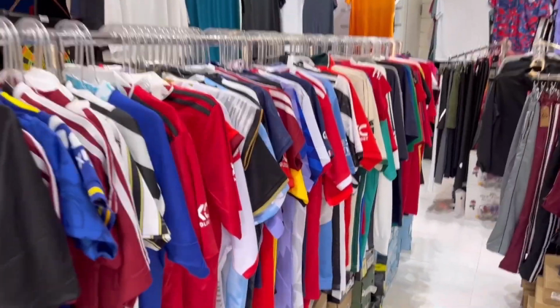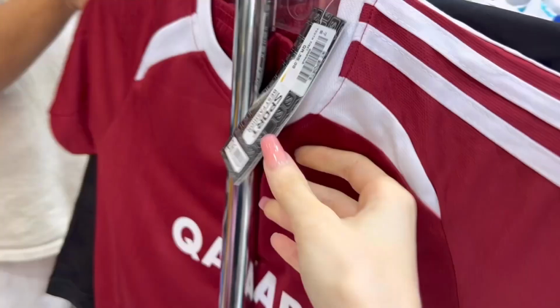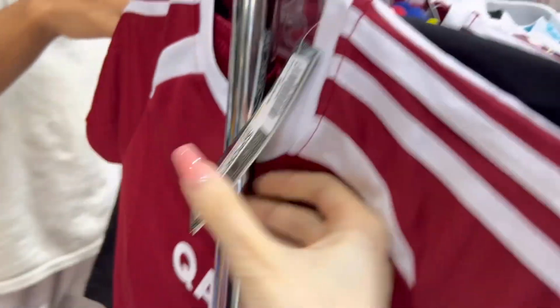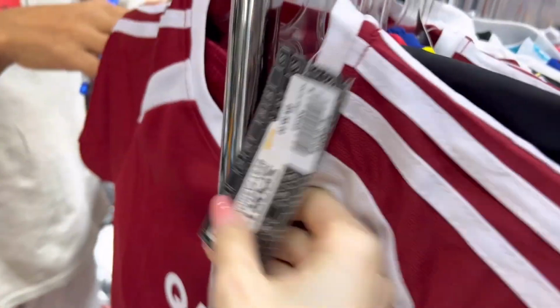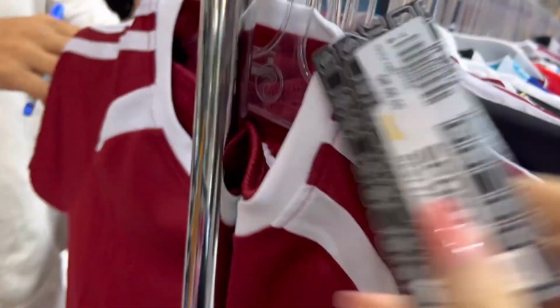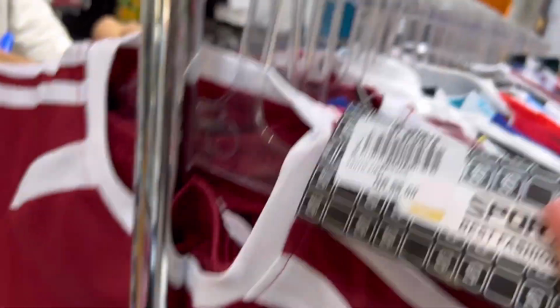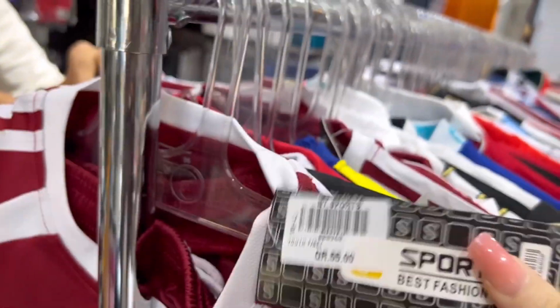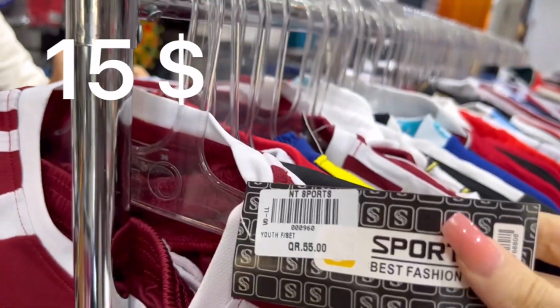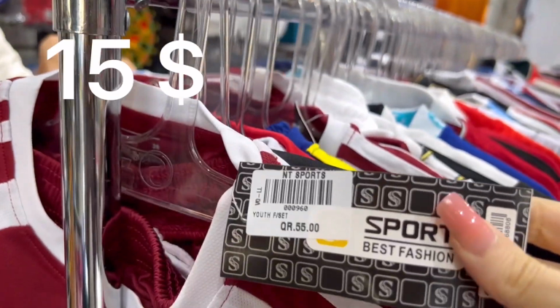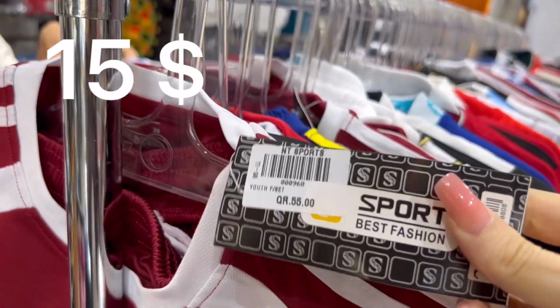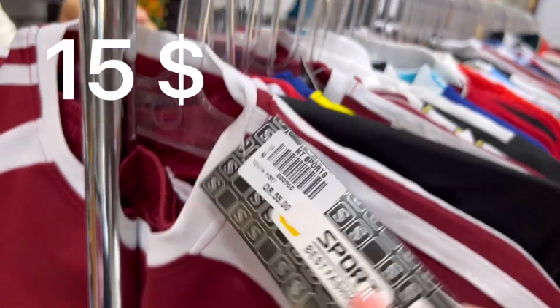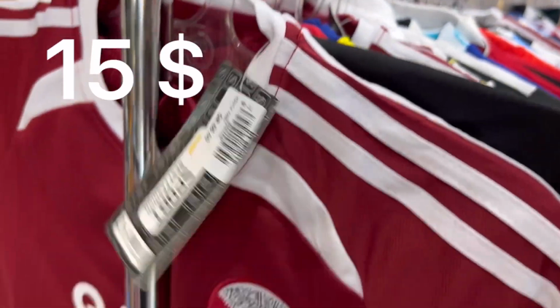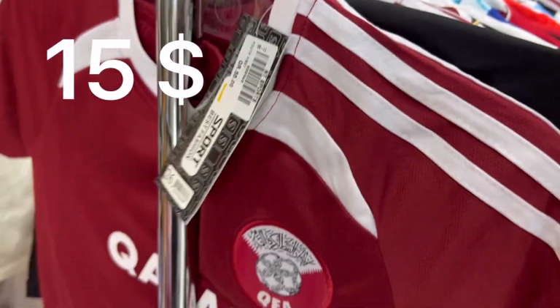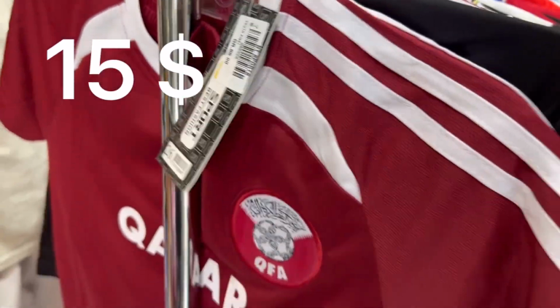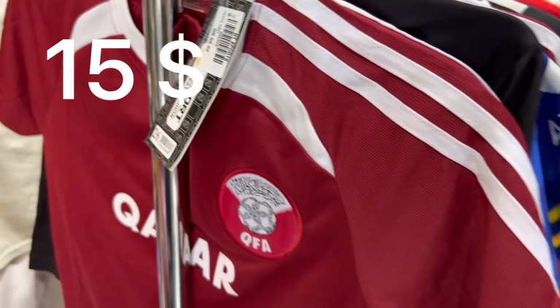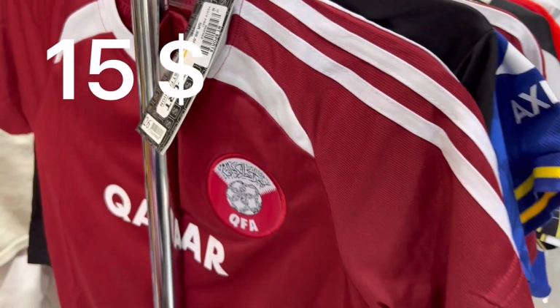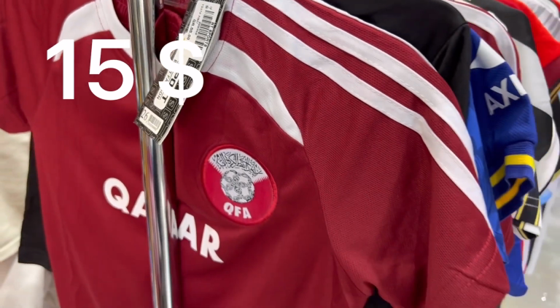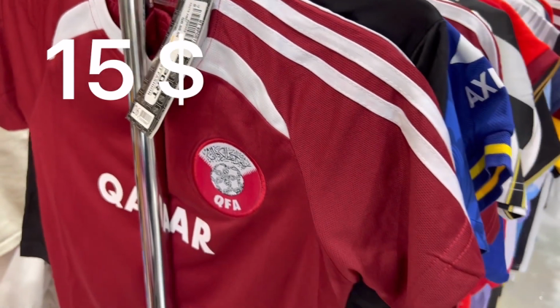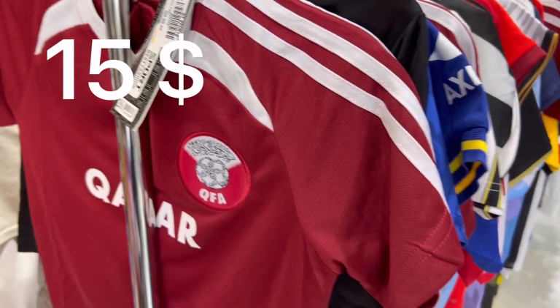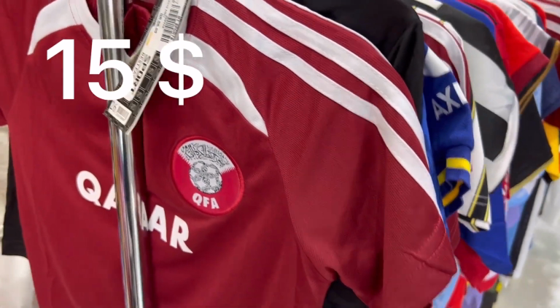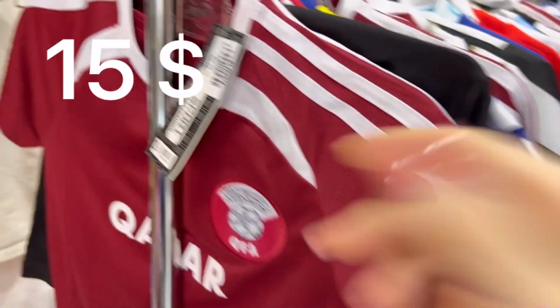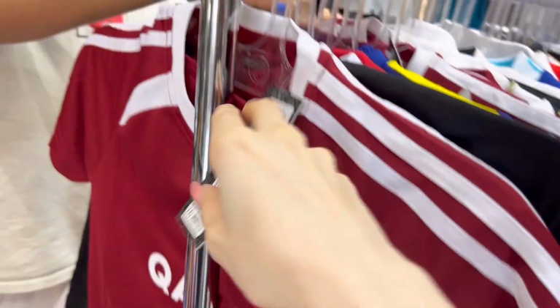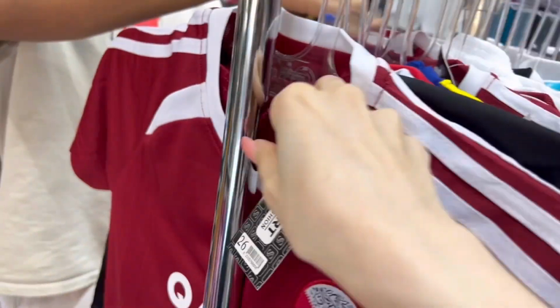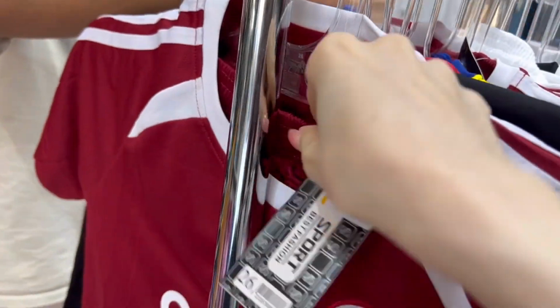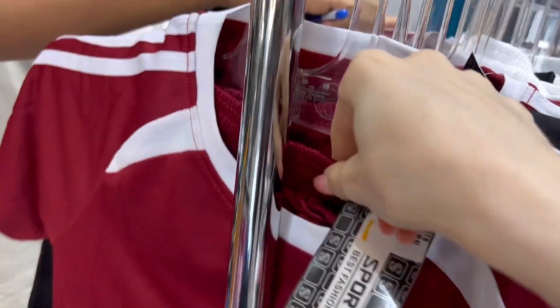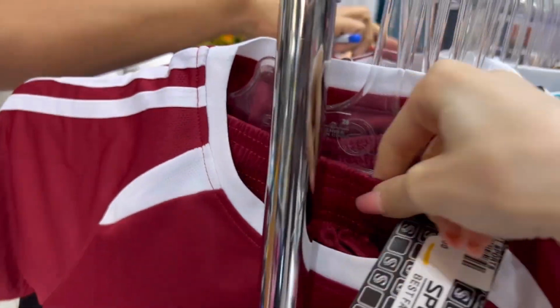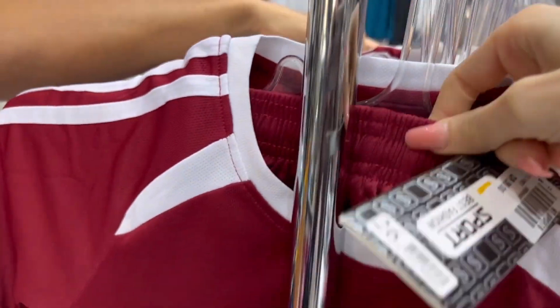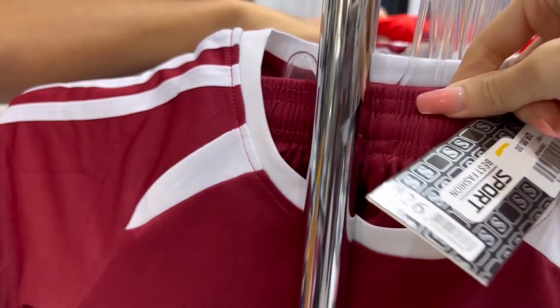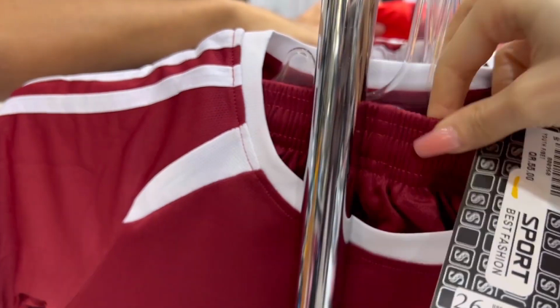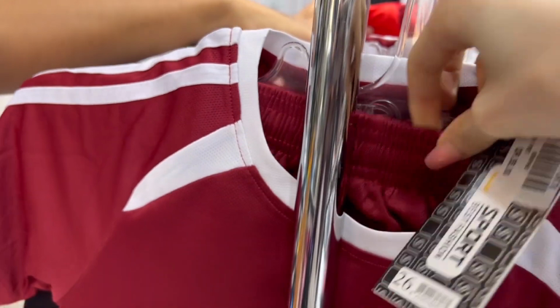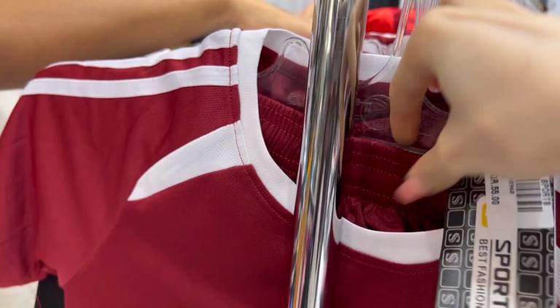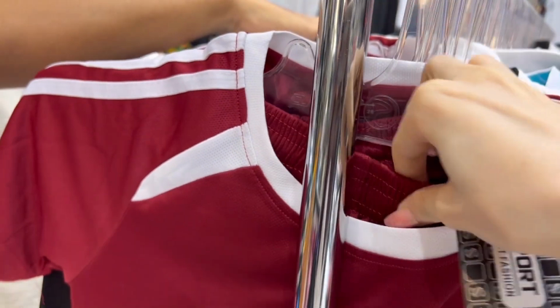This is 55 rials and it comes with the shorts. This one is 284.